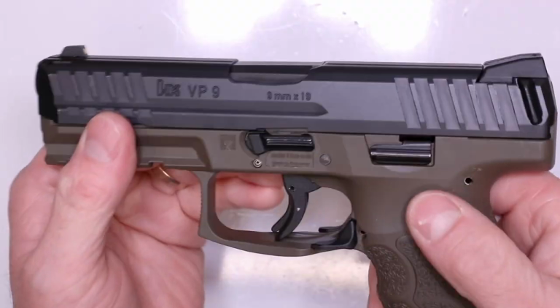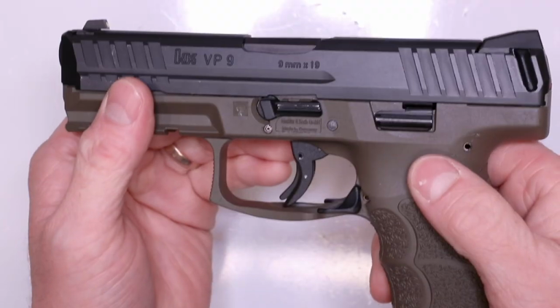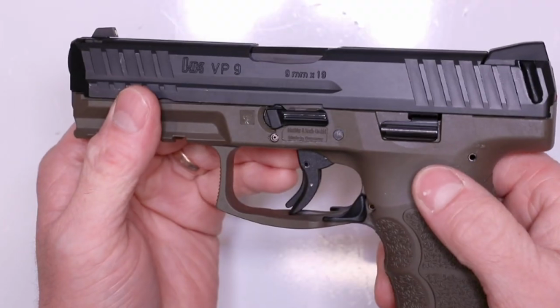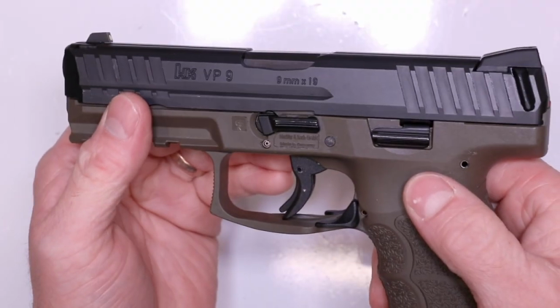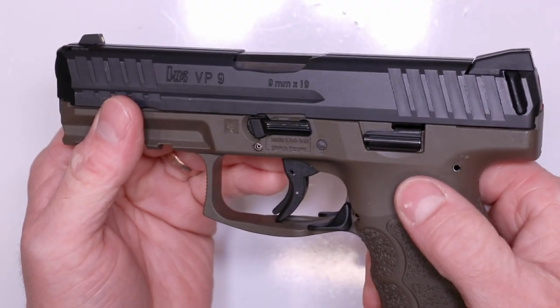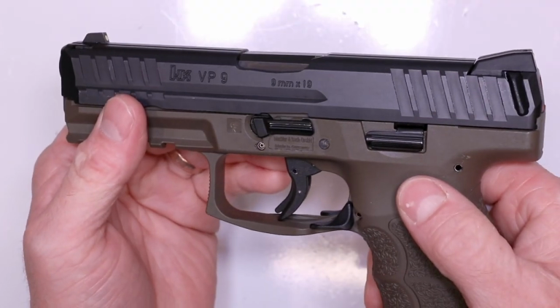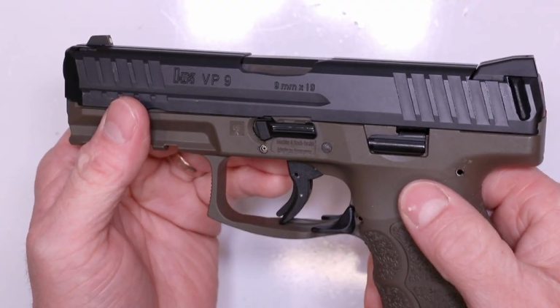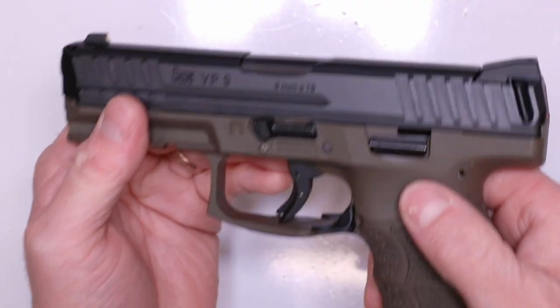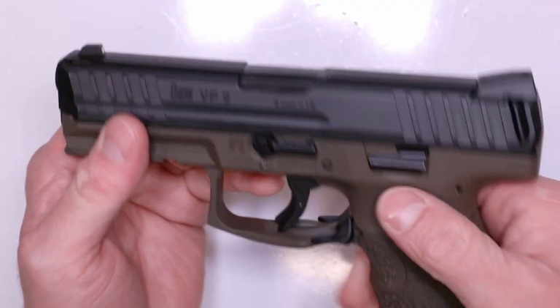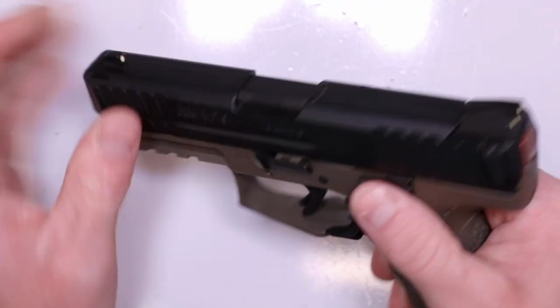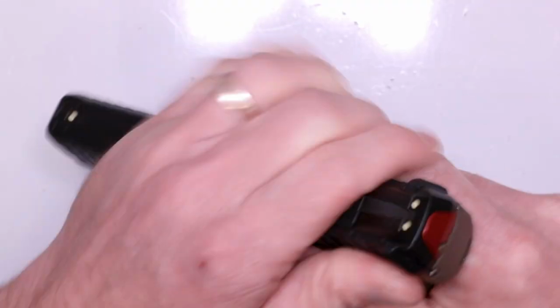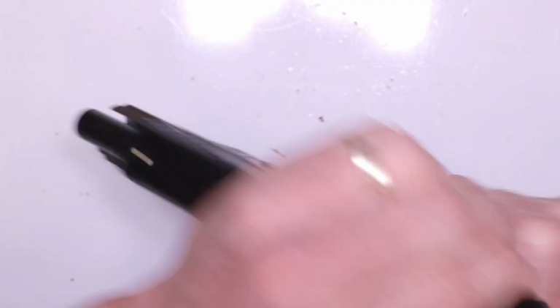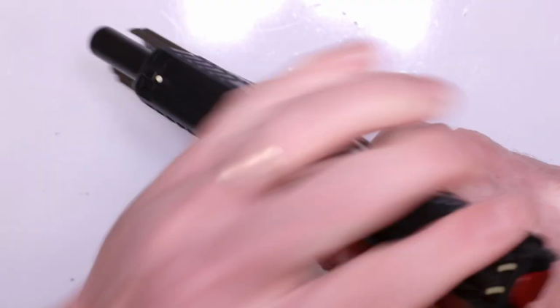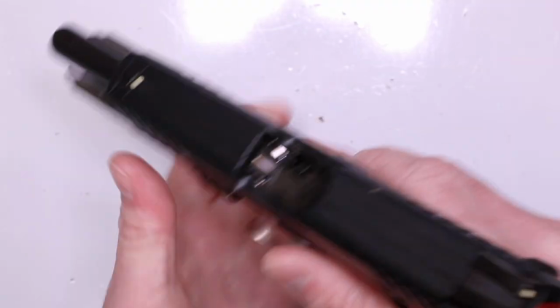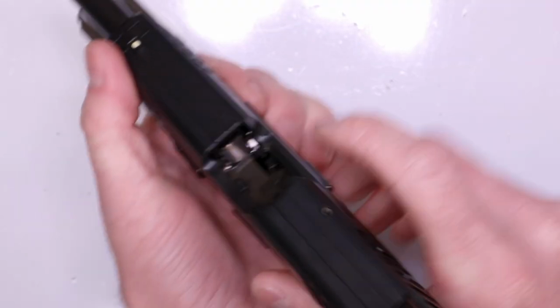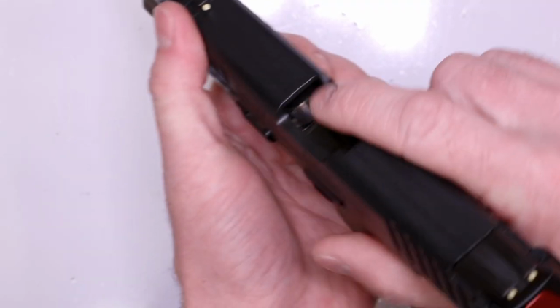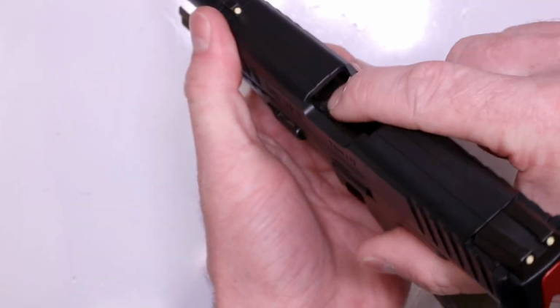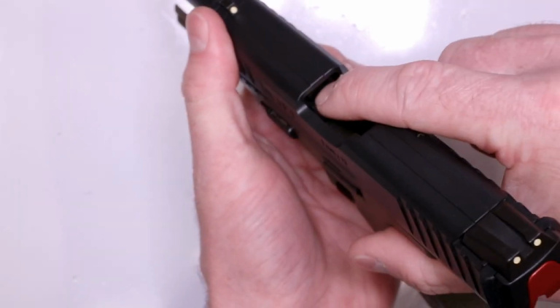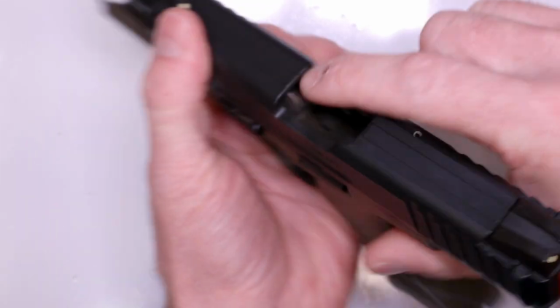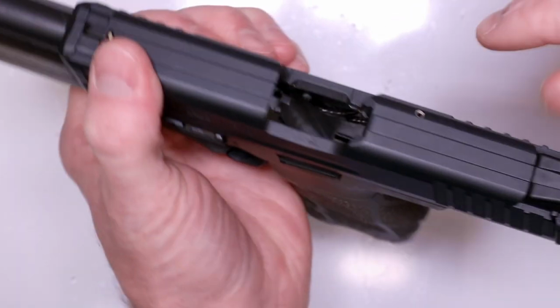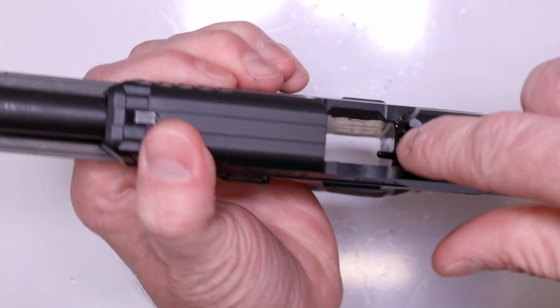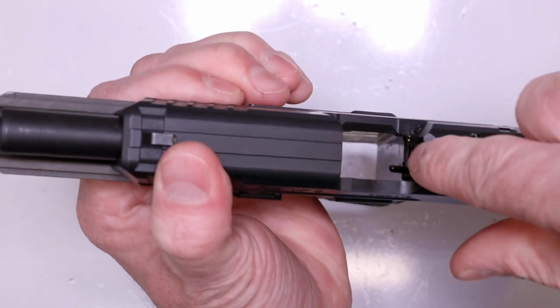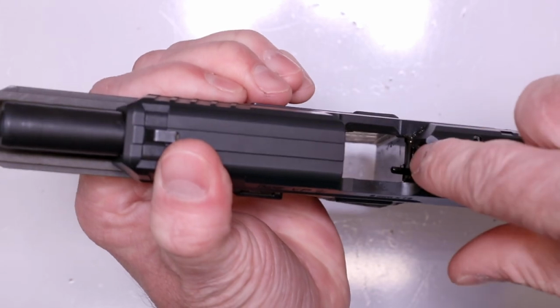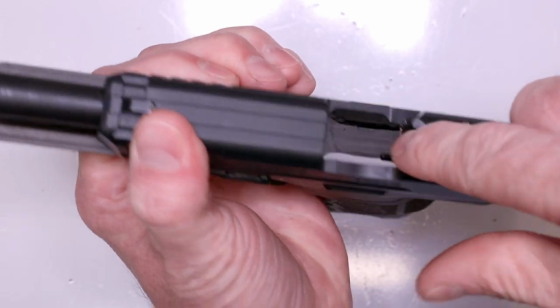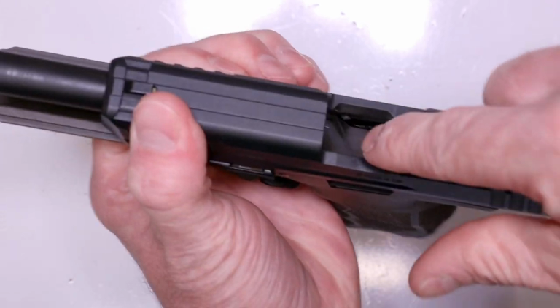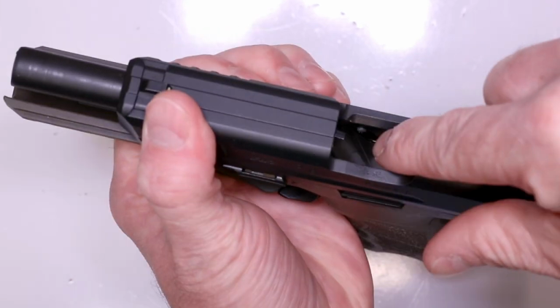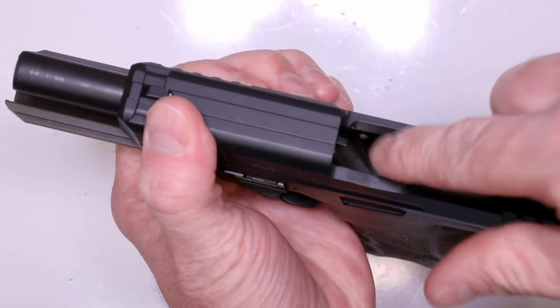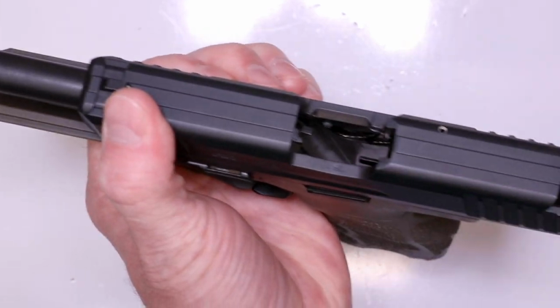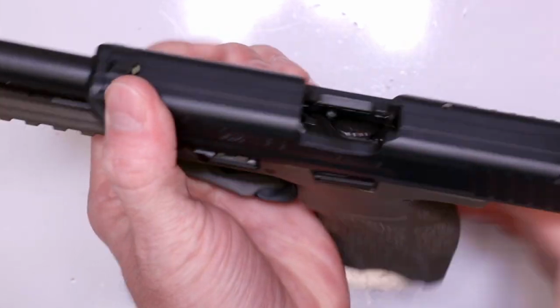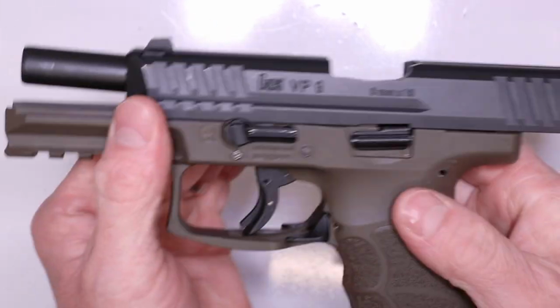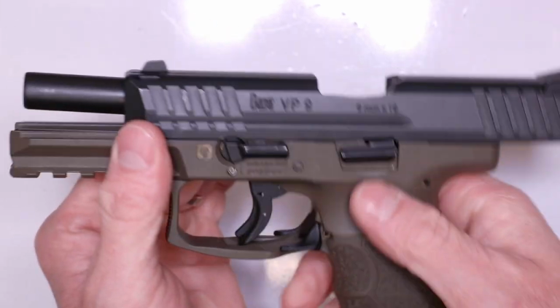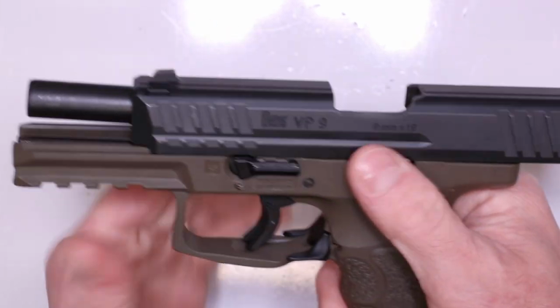As always, let's go ahead and check our pistols together - make sure they're clear. Check the chamber, check the bolt face, check the magazine. This pistol's clear.